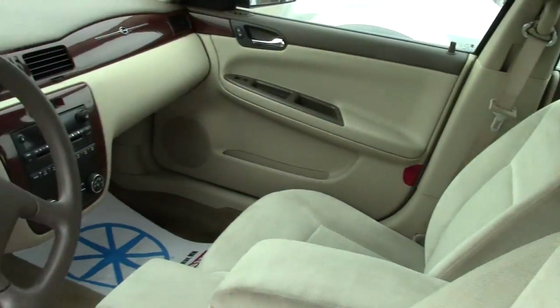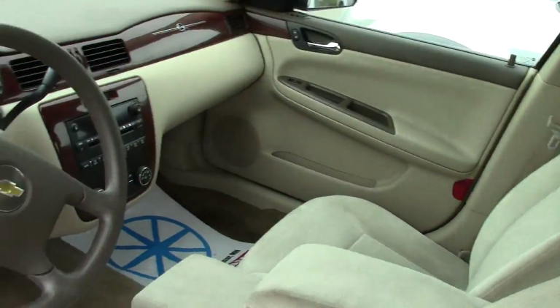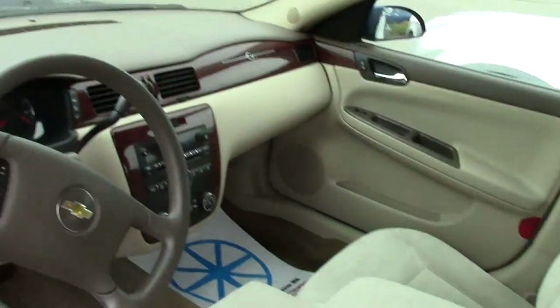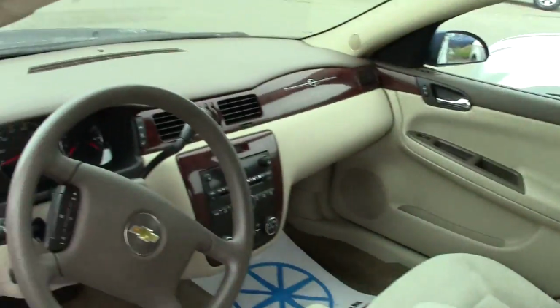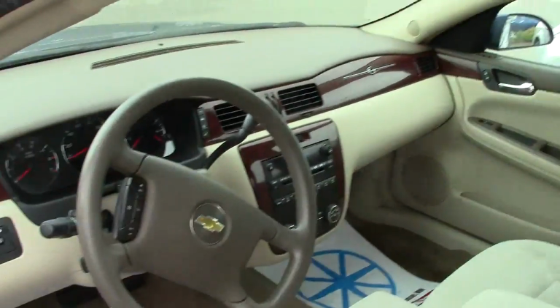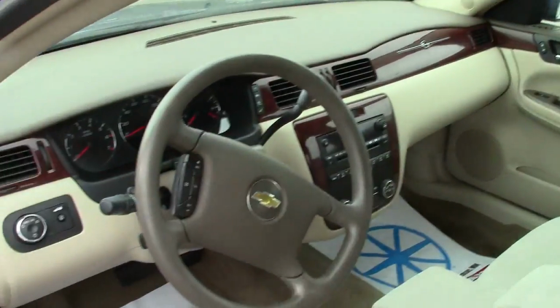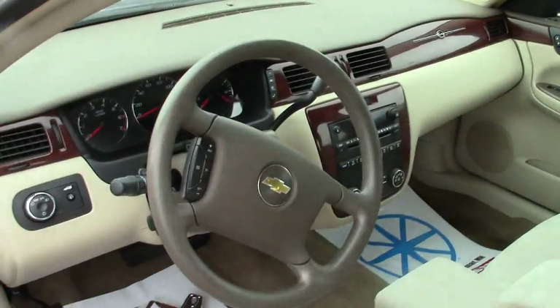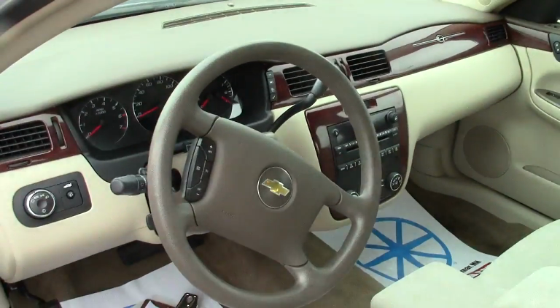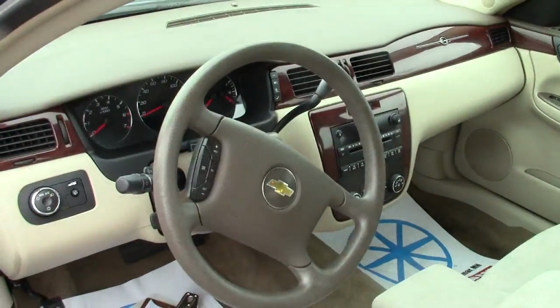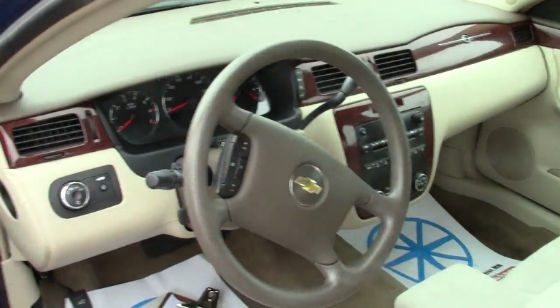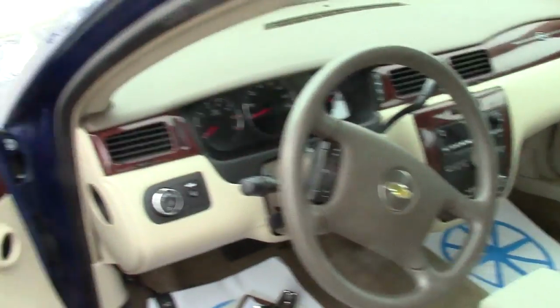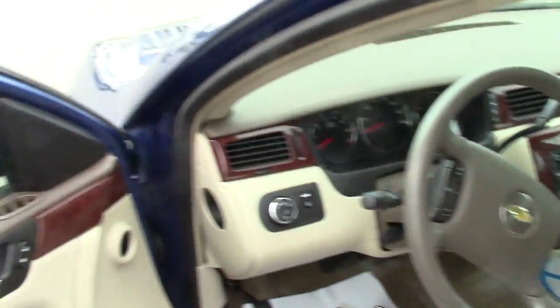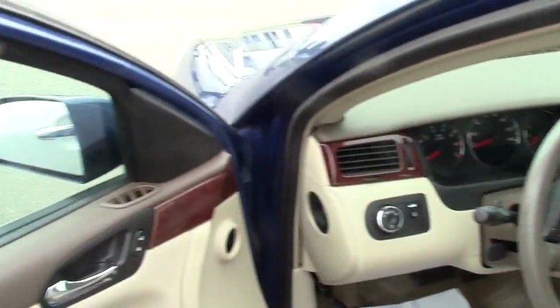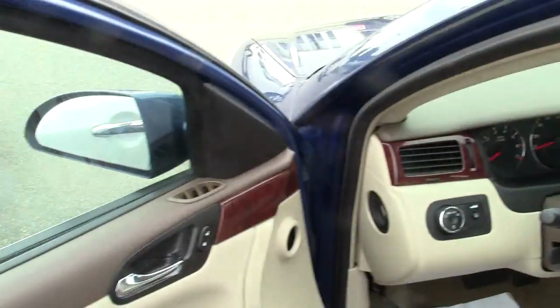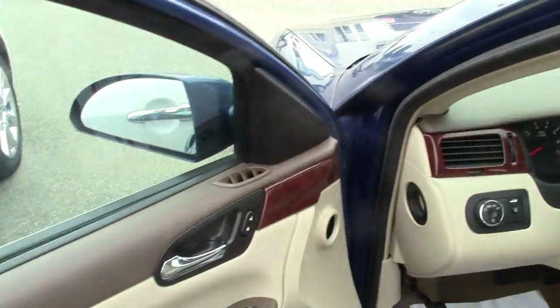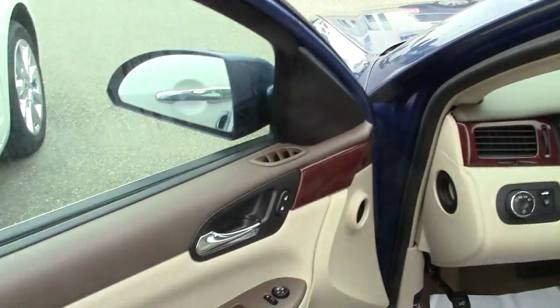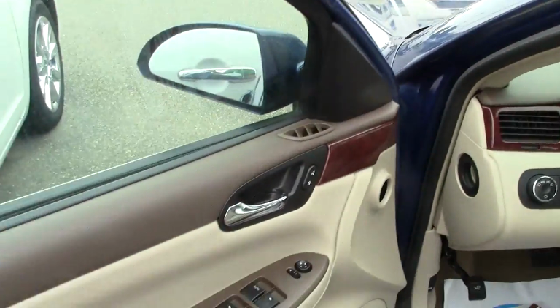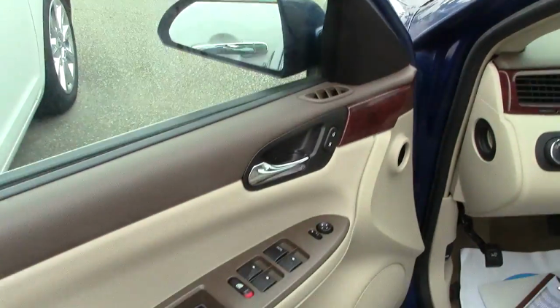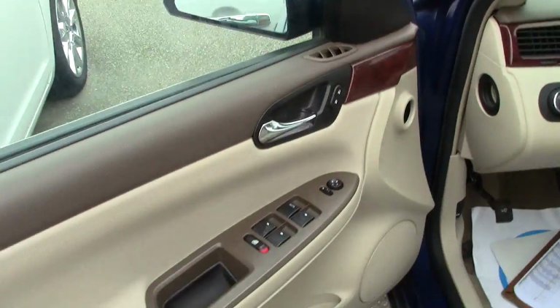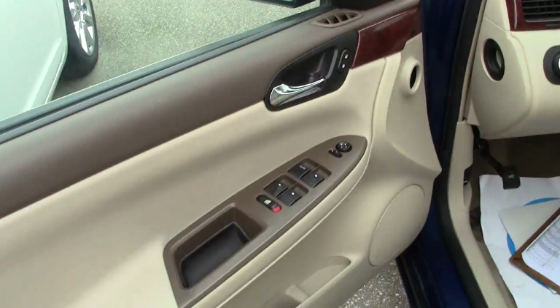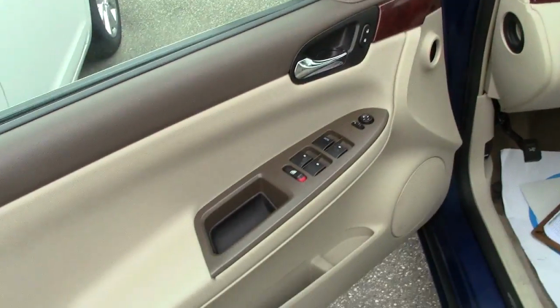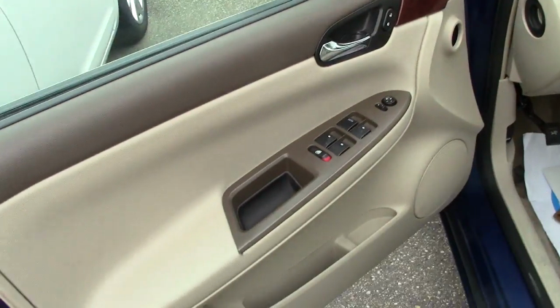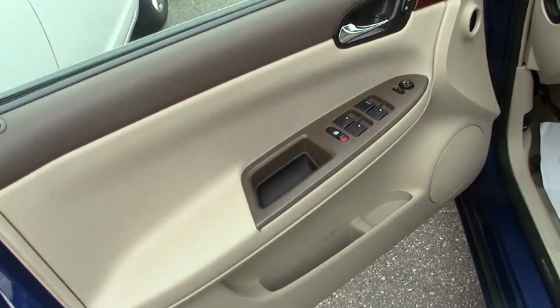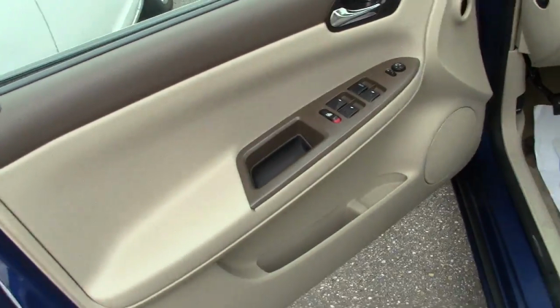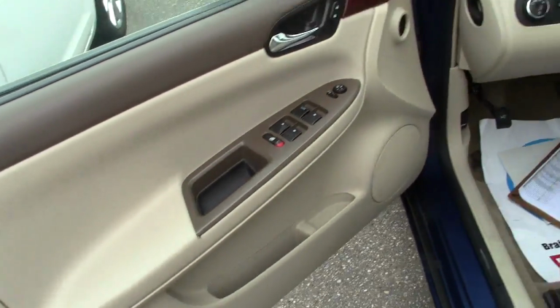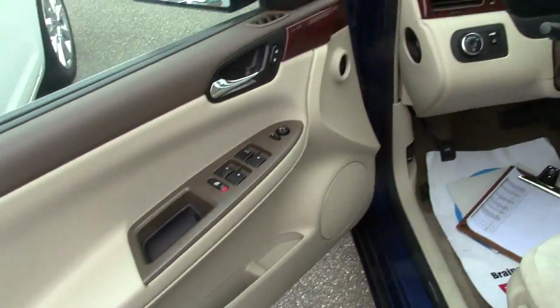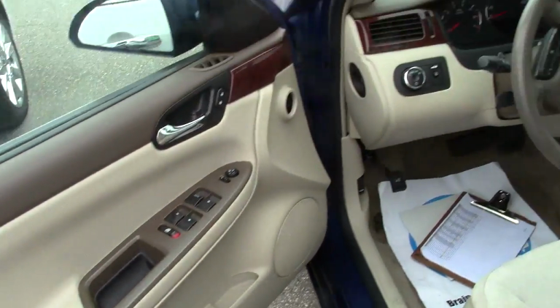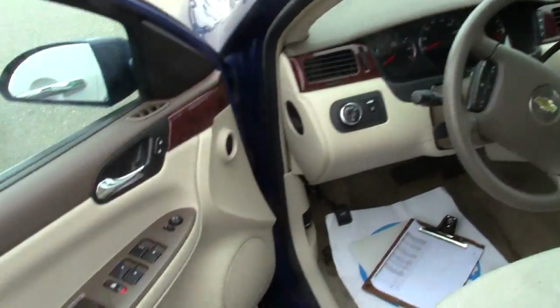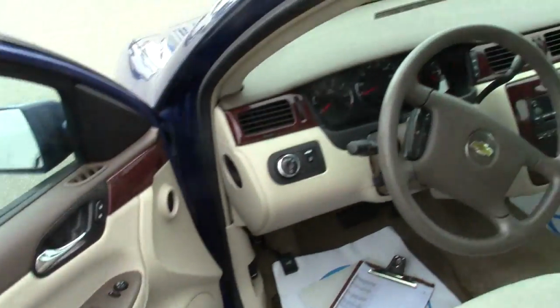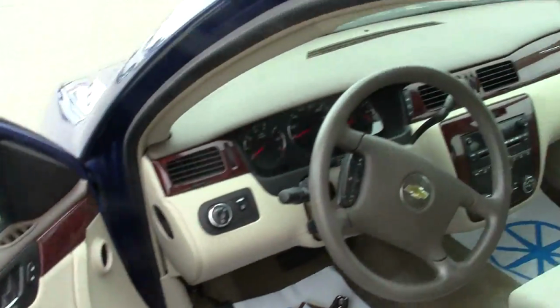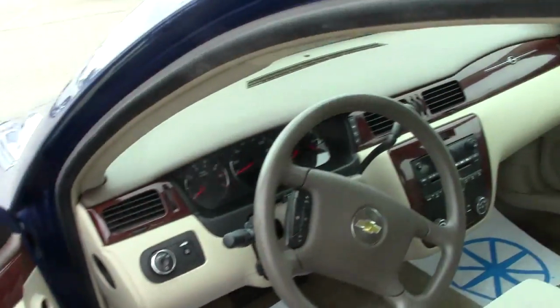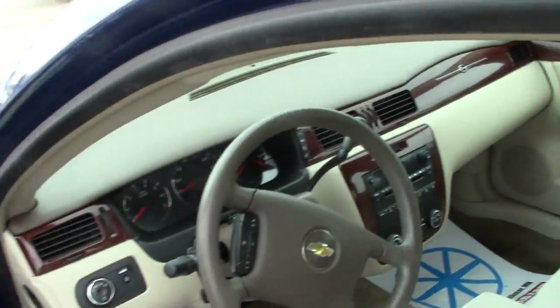Inside is like the outside — it's not perfect, but it isn't bad at all. Panels and dash are all very, very clean.